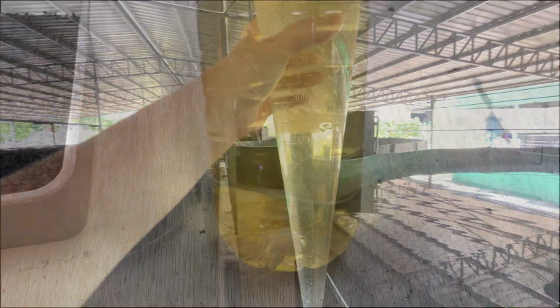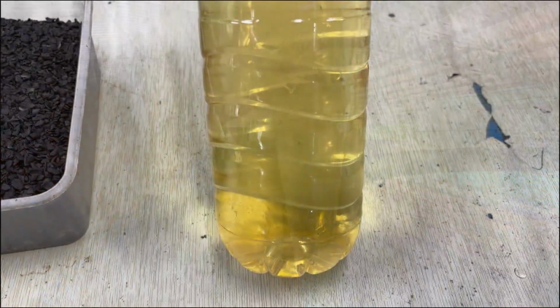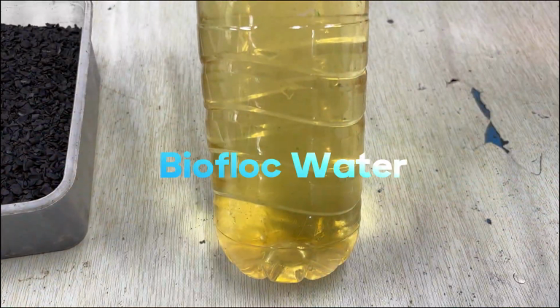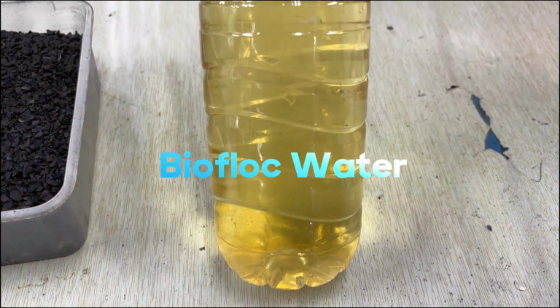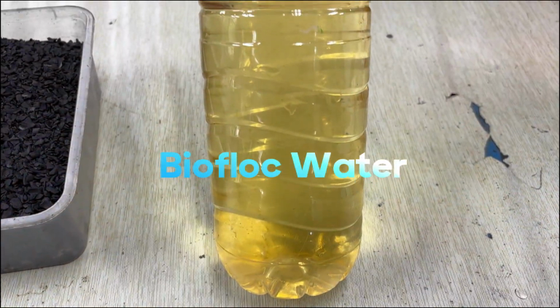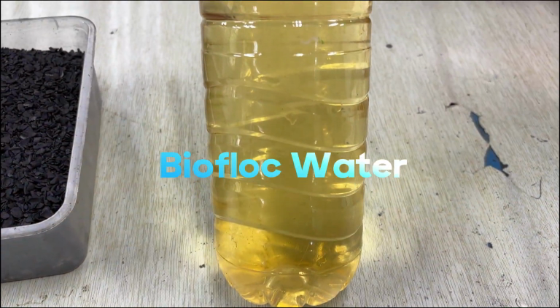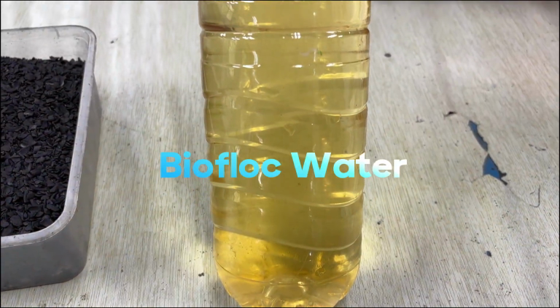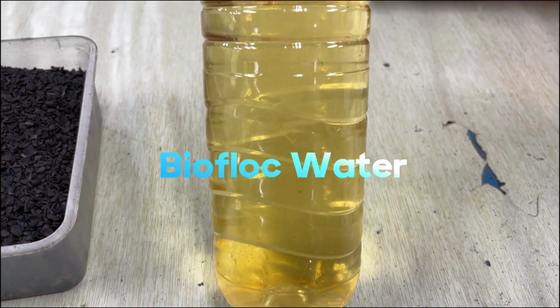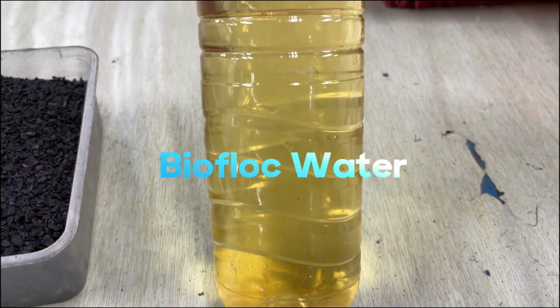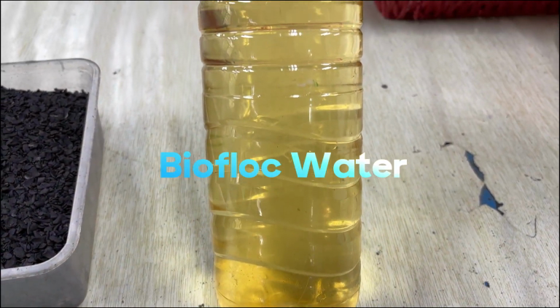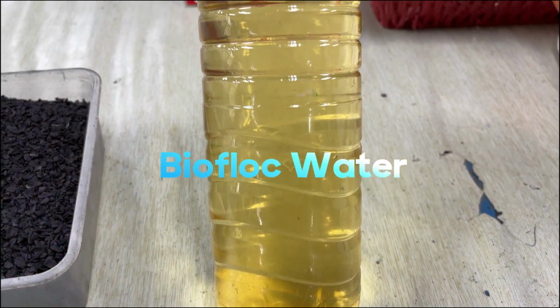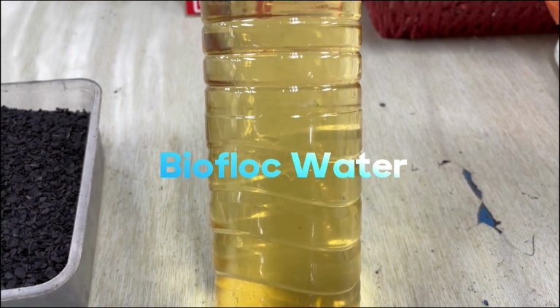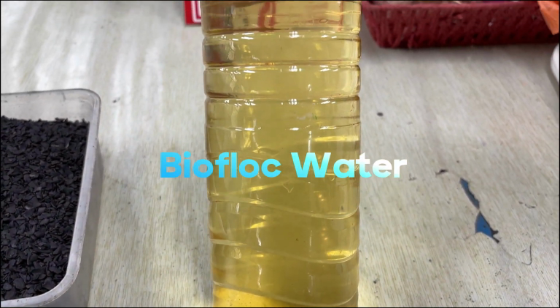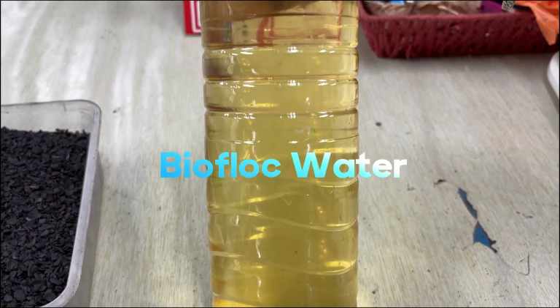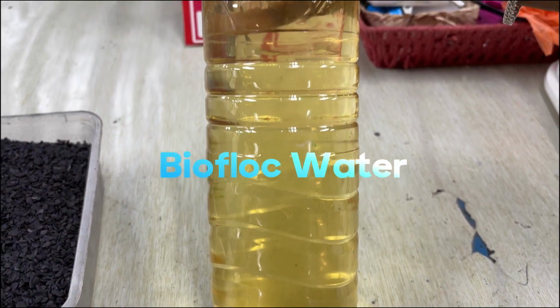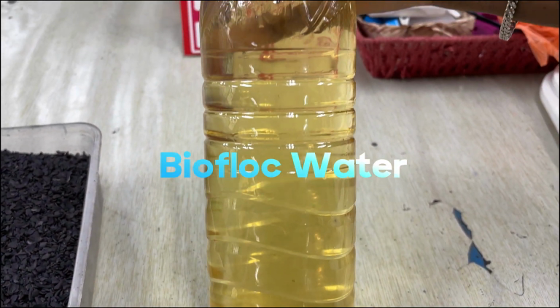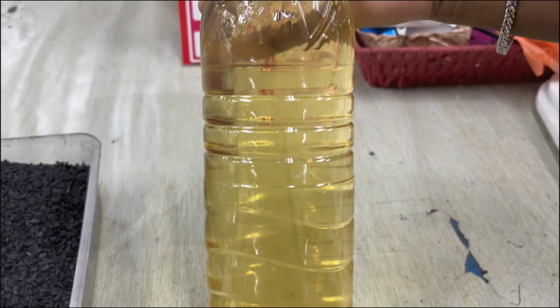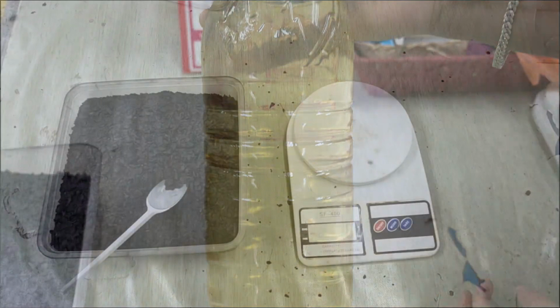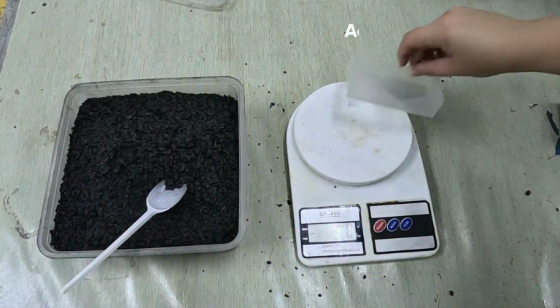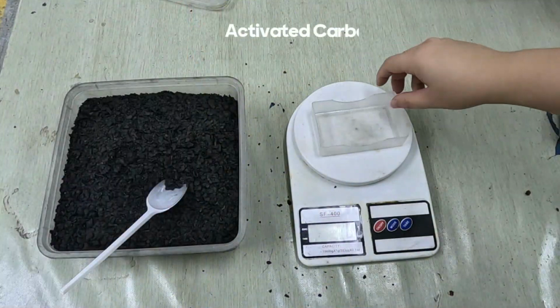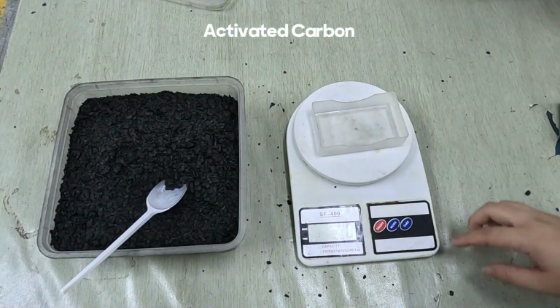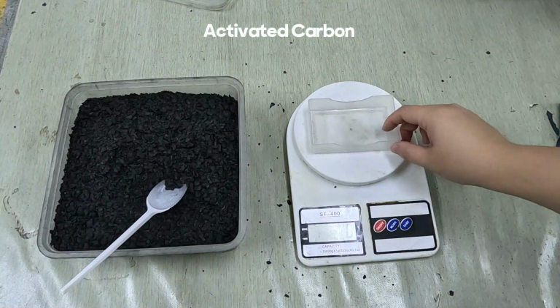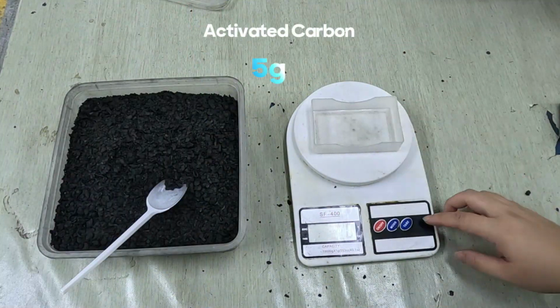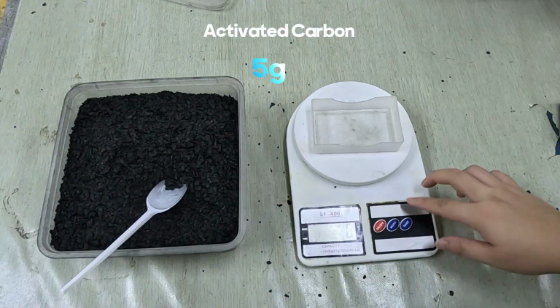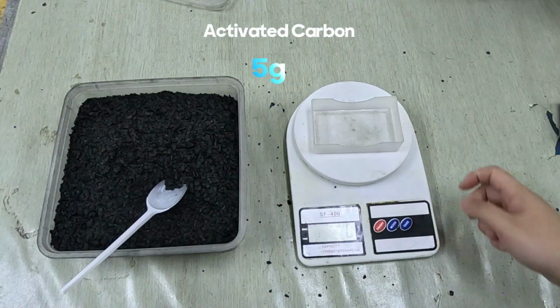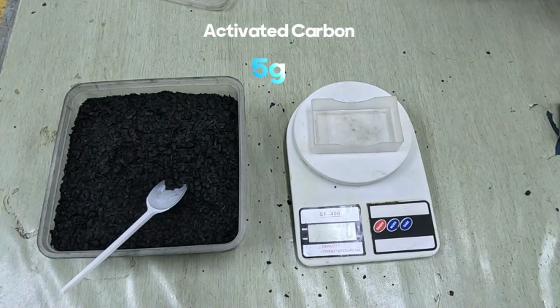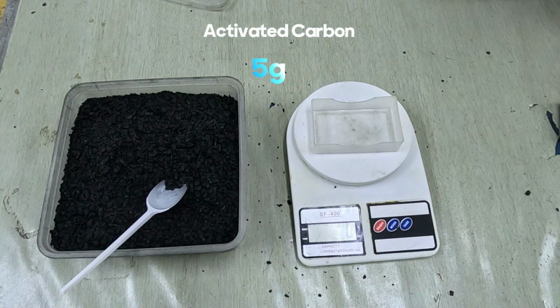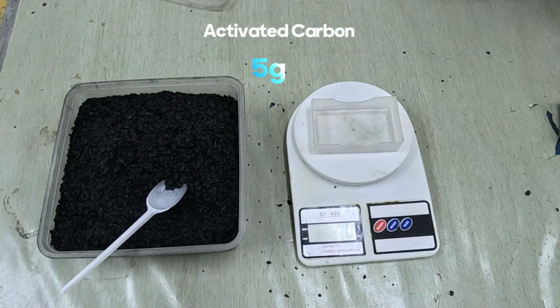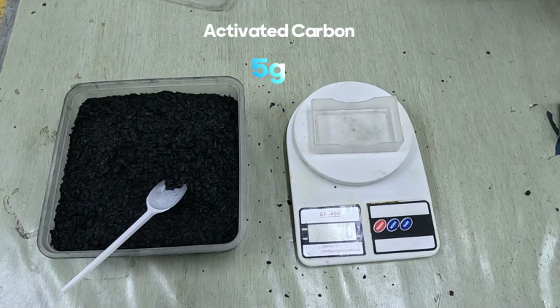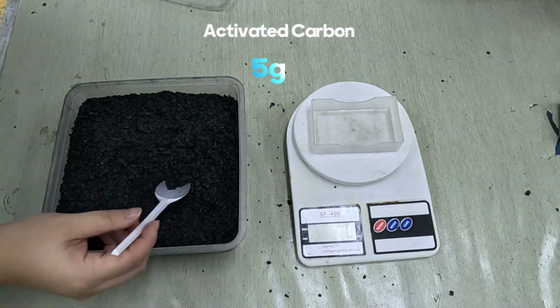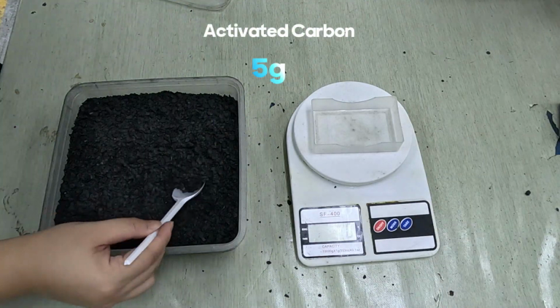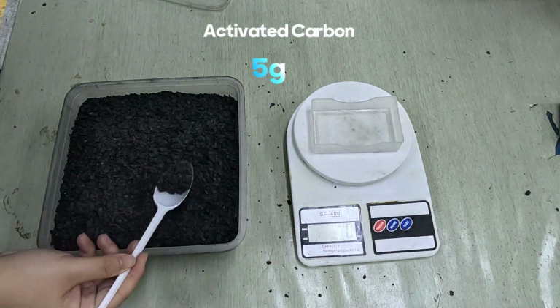This is just a test, not a confirmed method. And we still need more research. Let's see what happens.